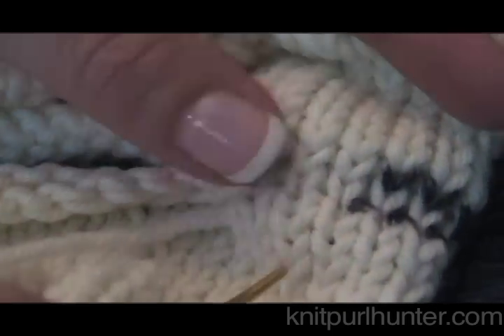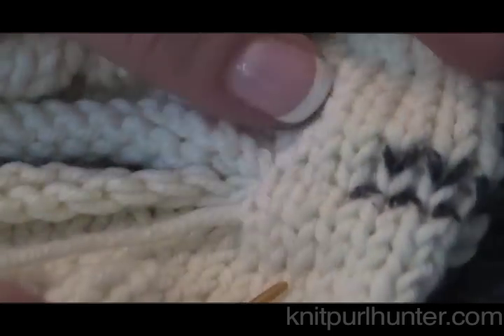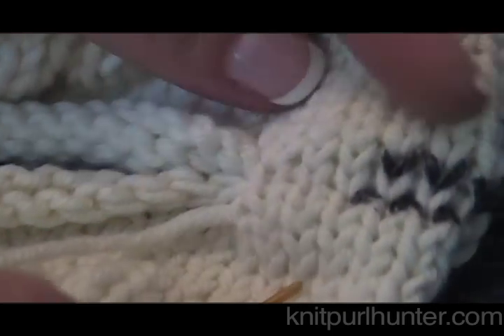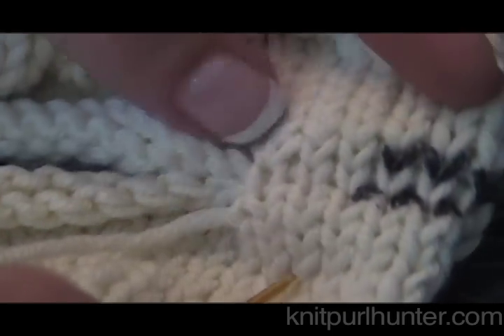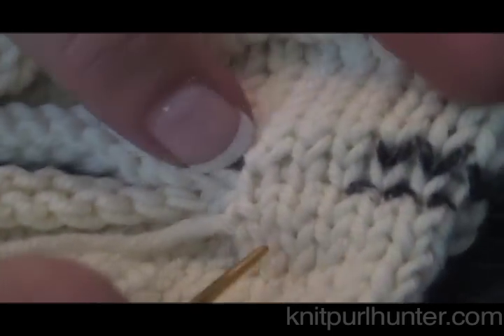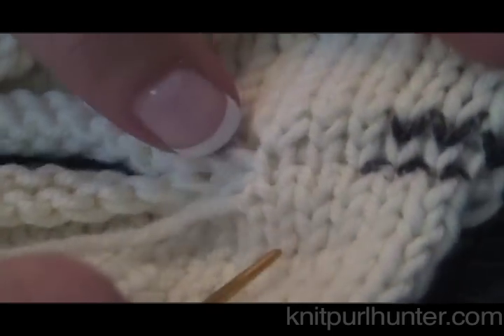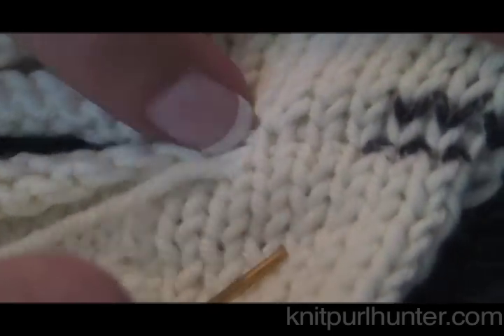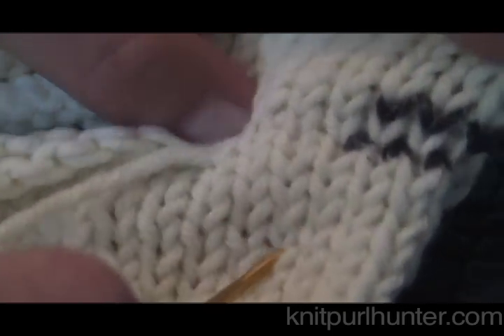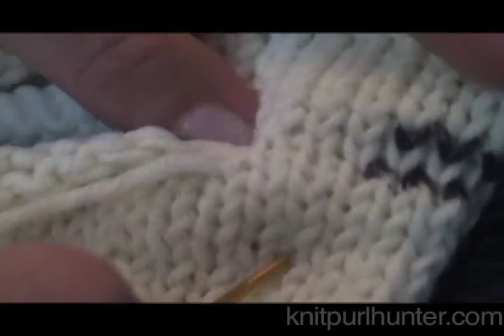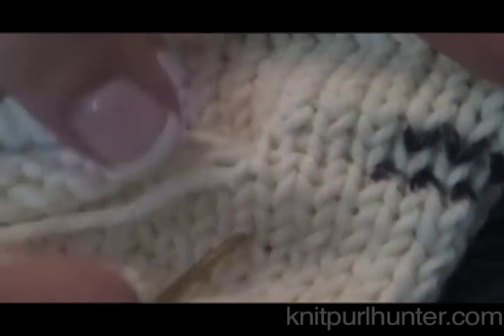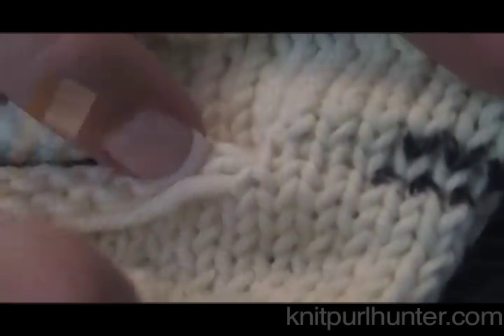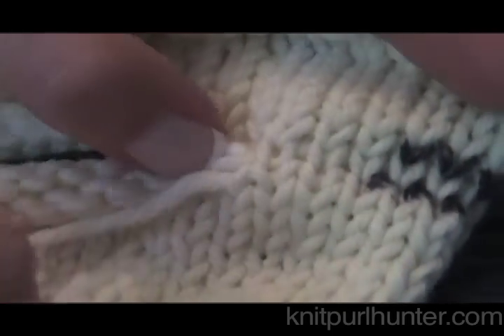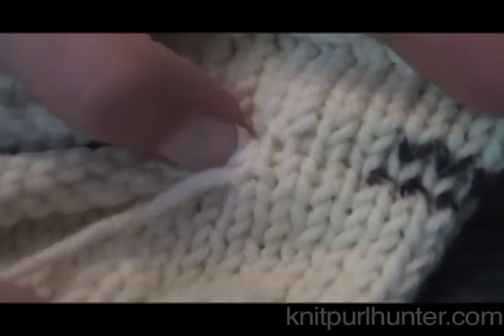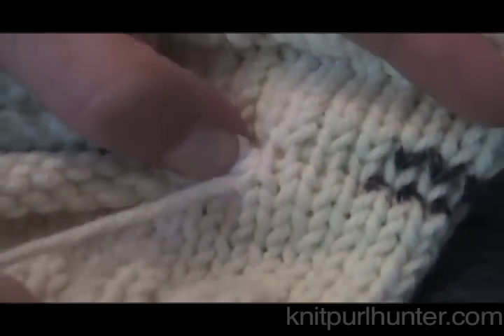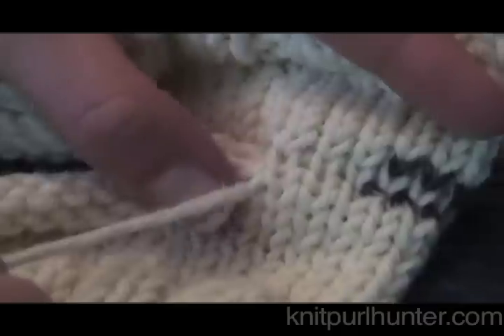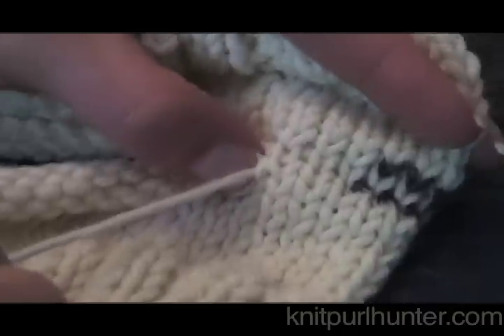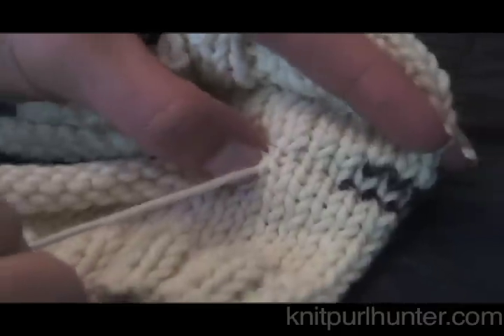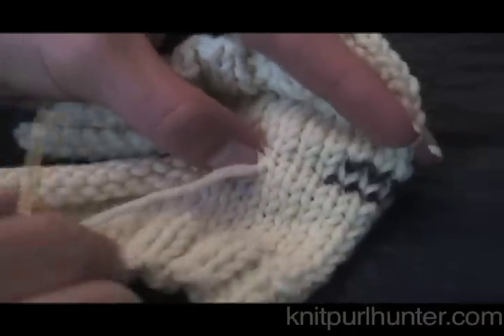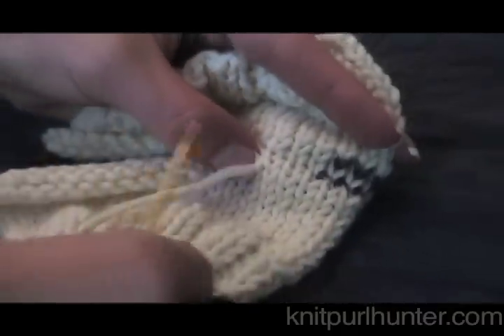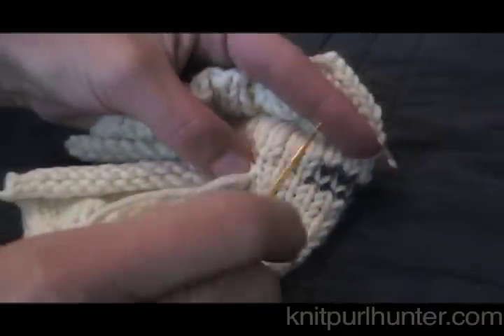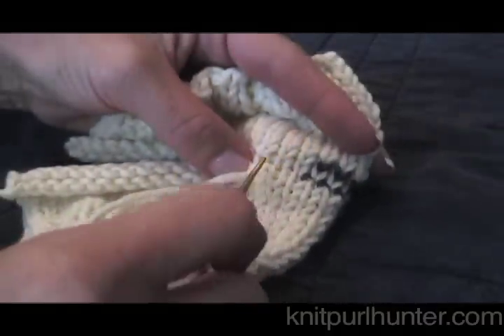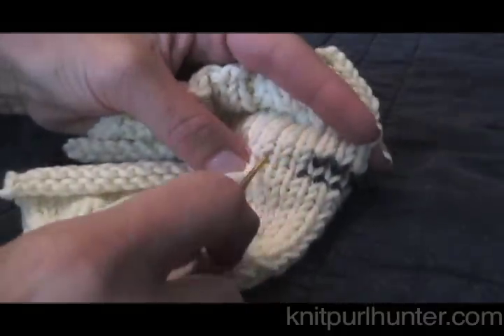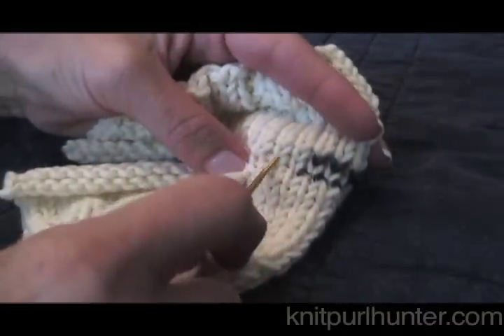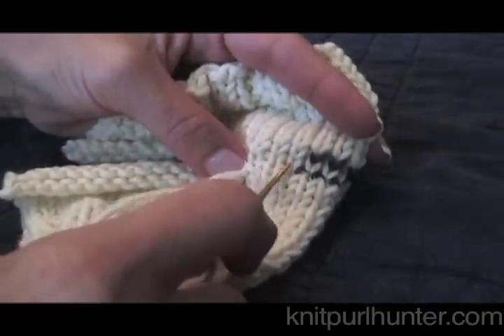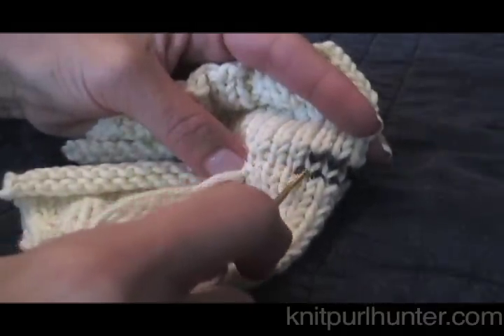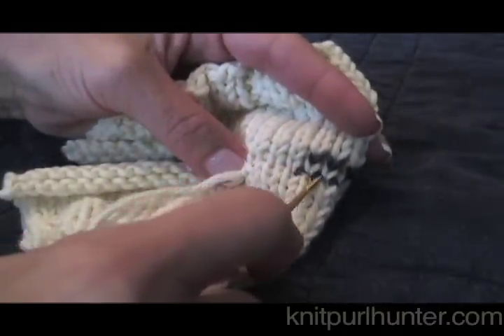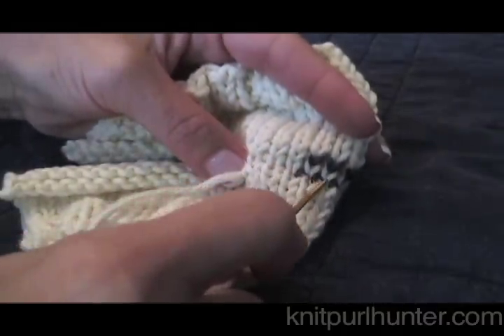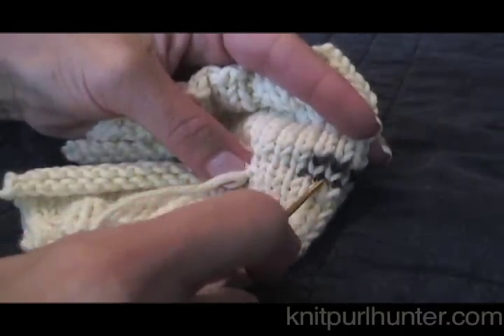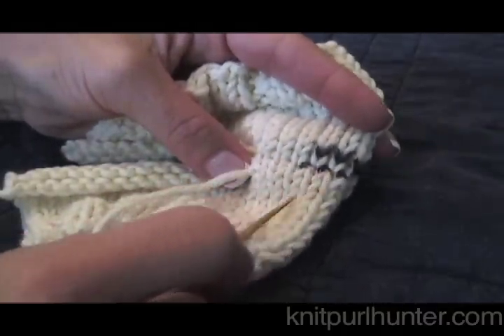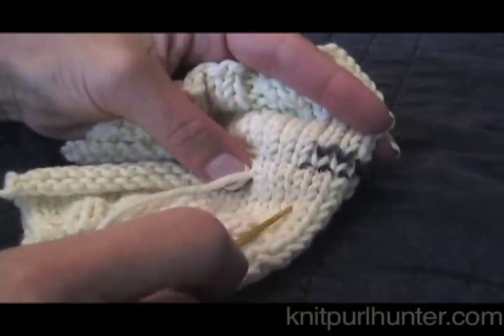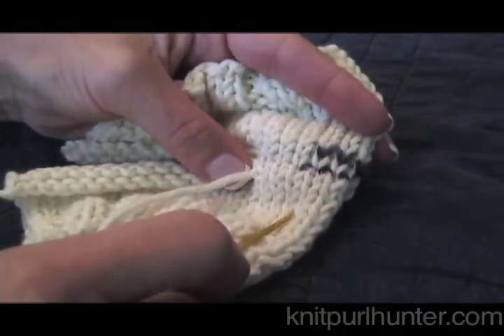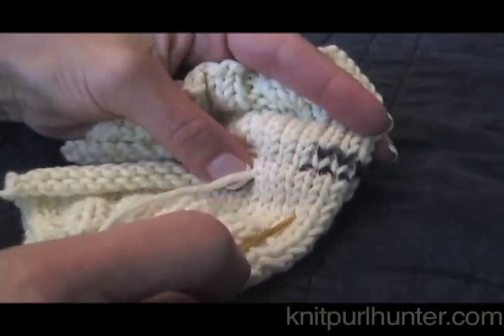So there you have it — the invisible horizontal seam. Happy knitting!